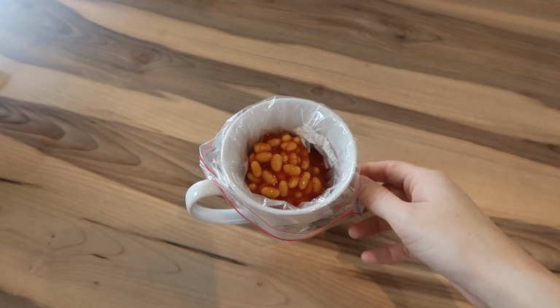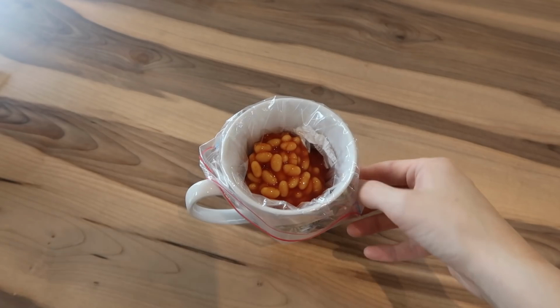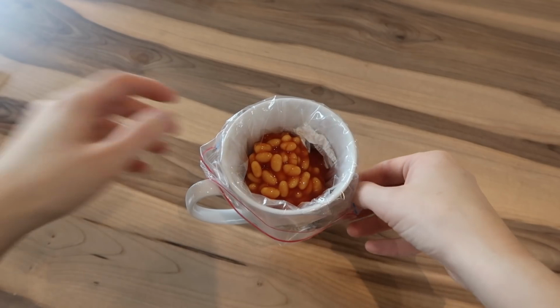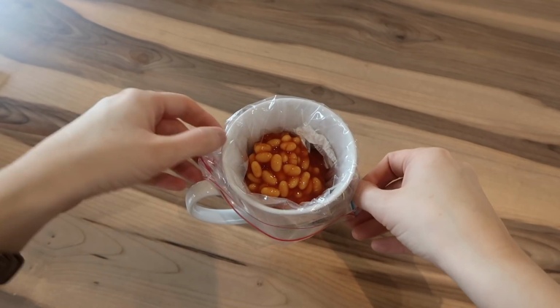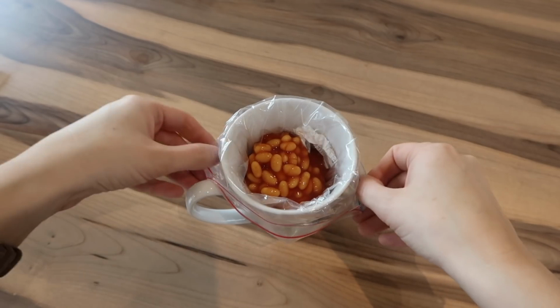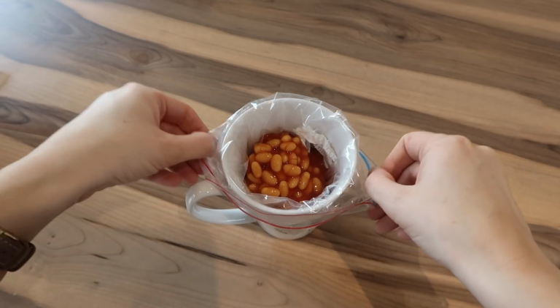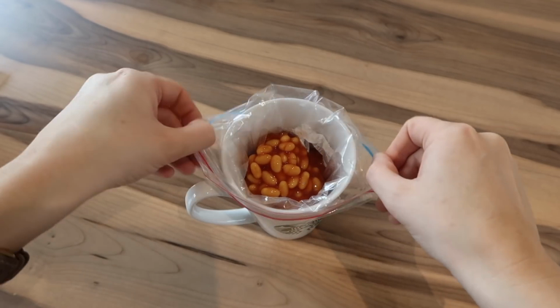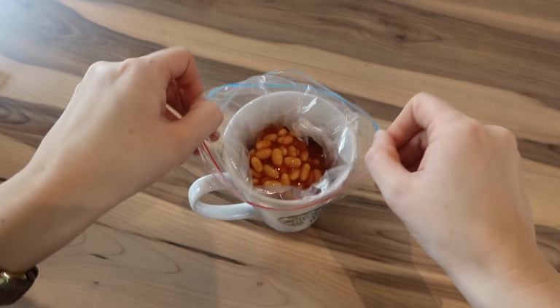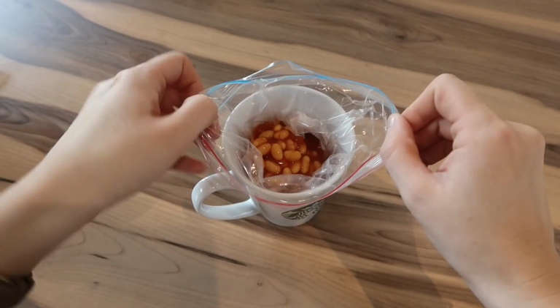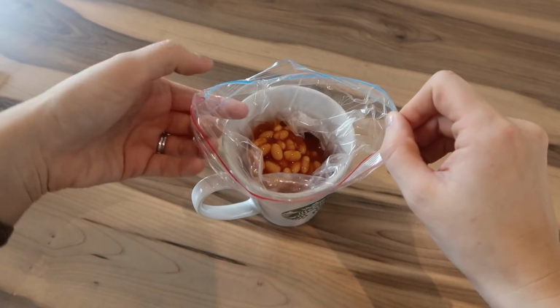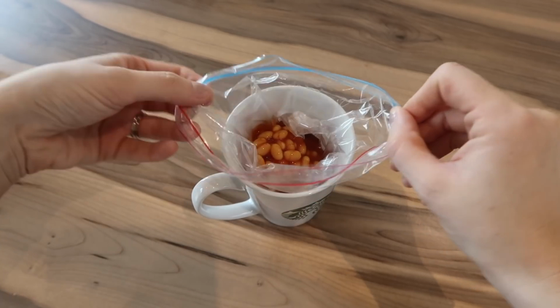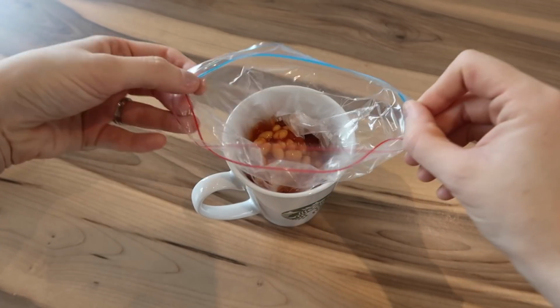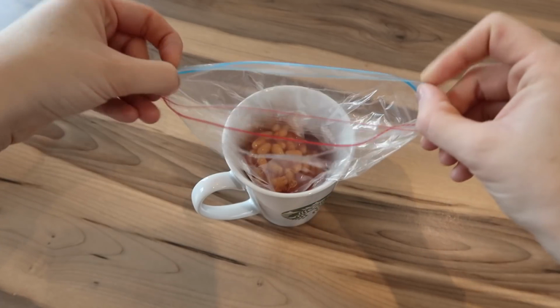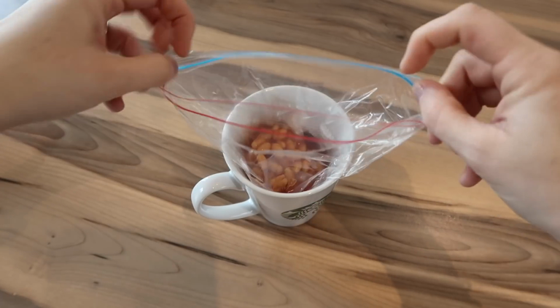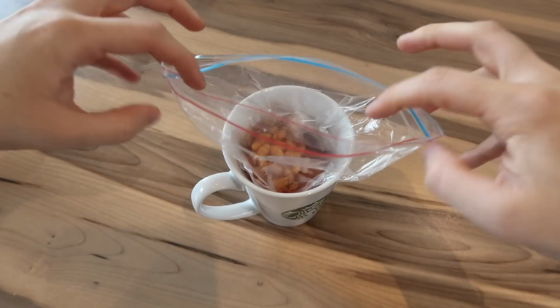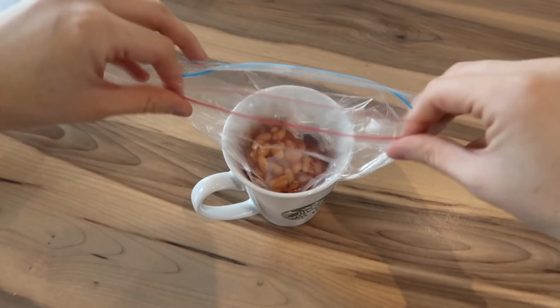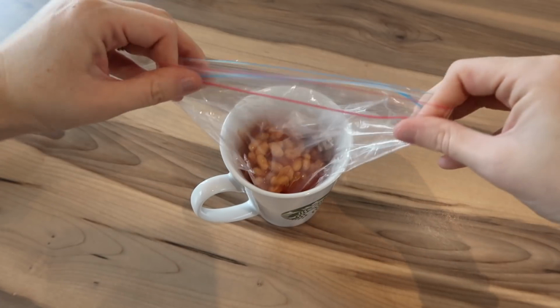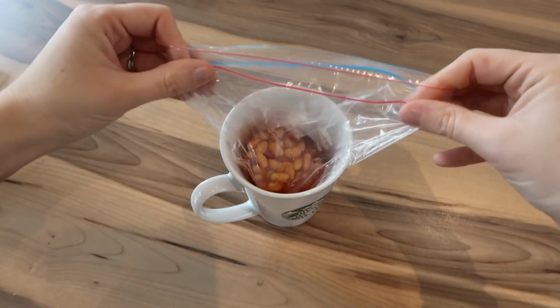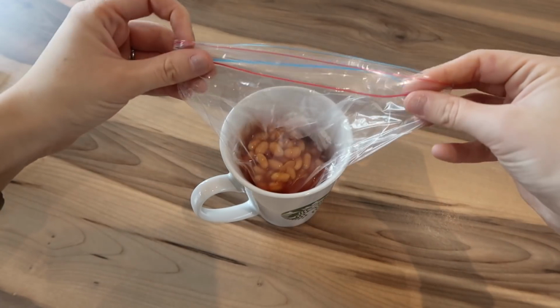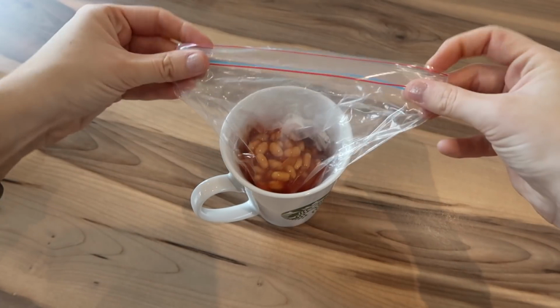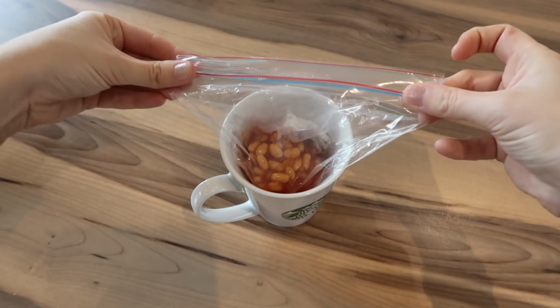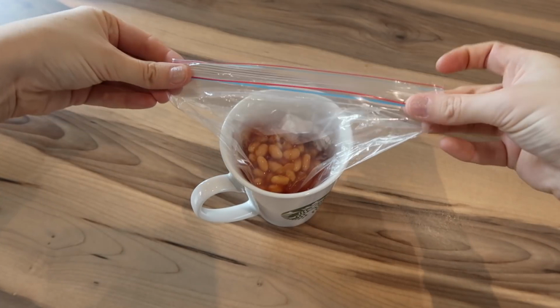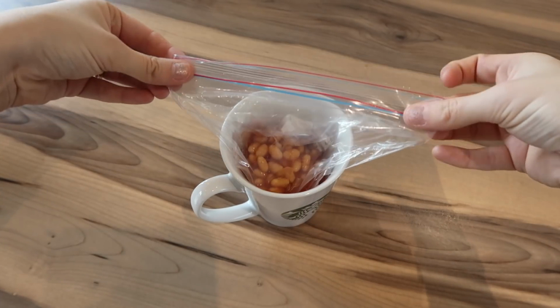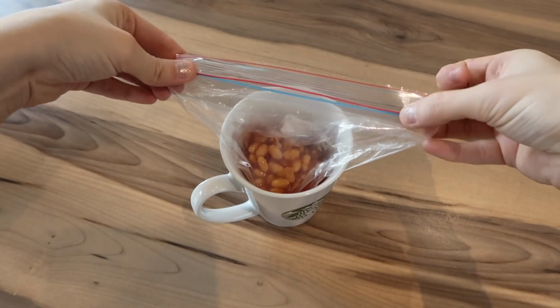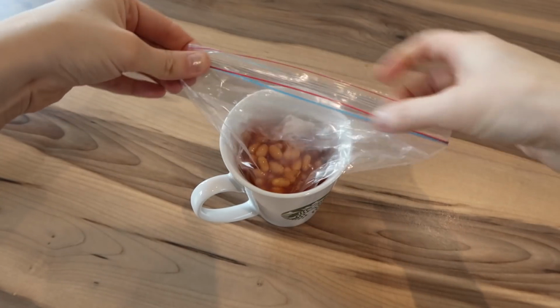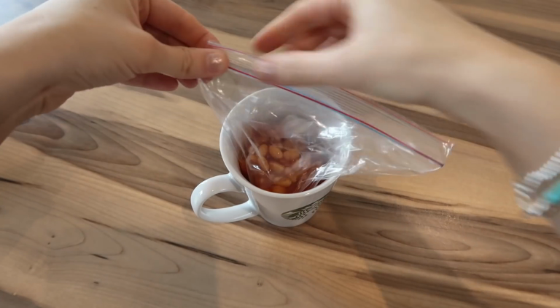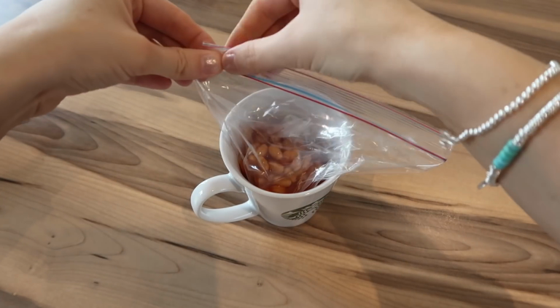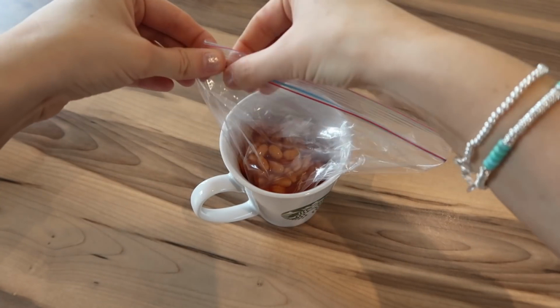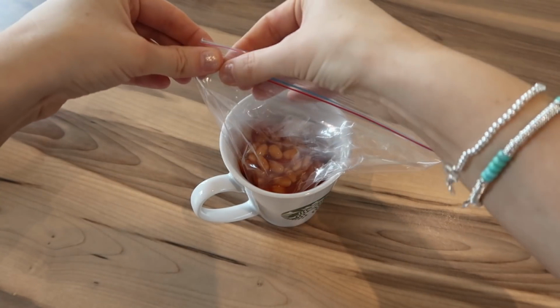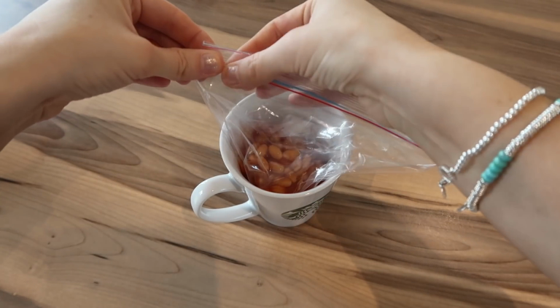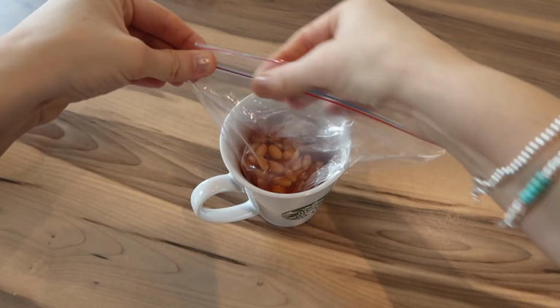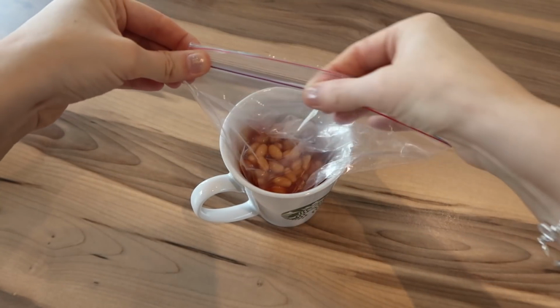And then once it's full, you just take it off, seal the top, and you're good to go.